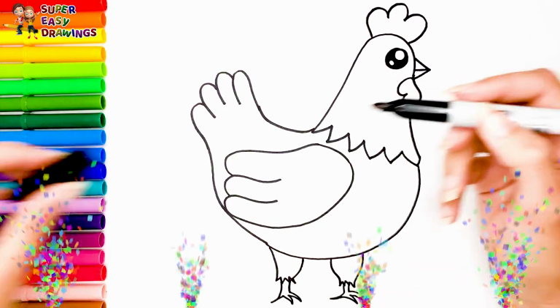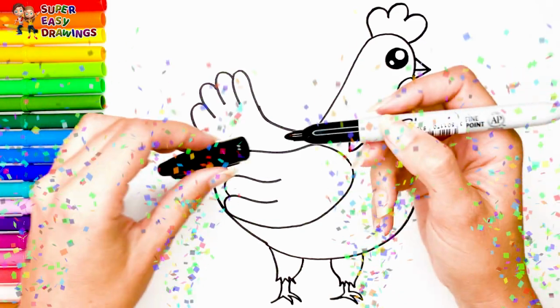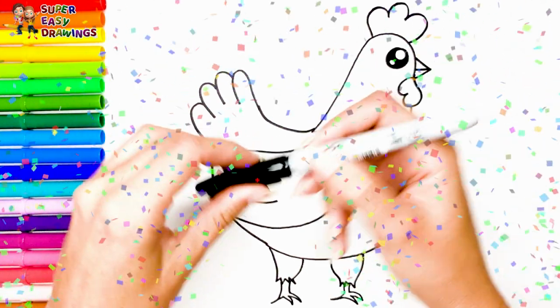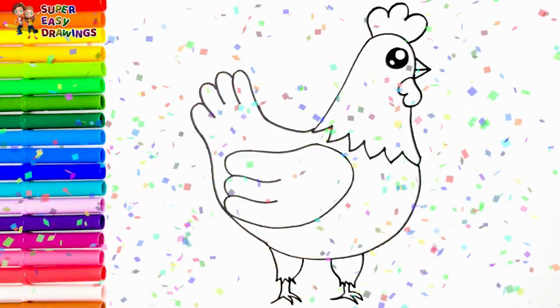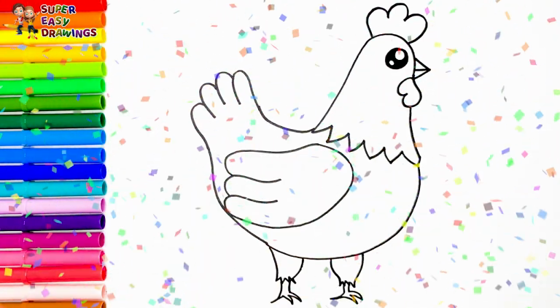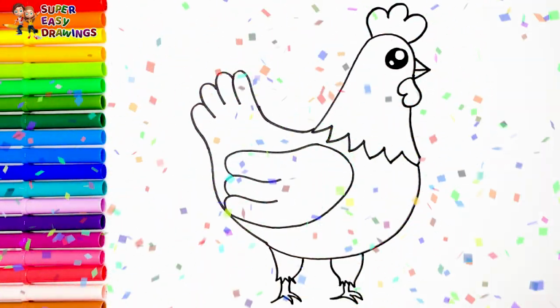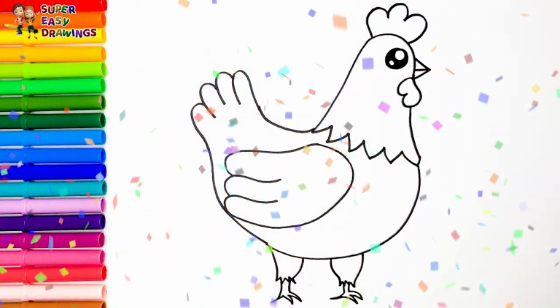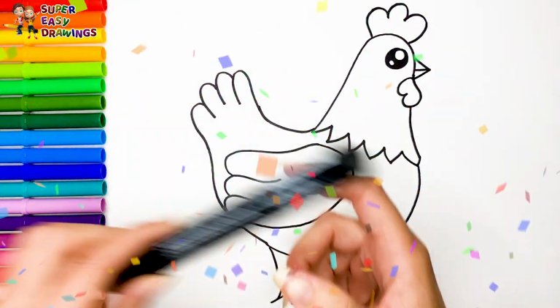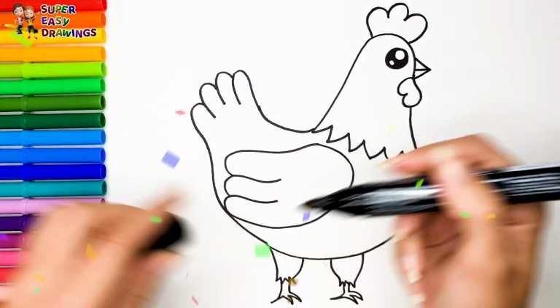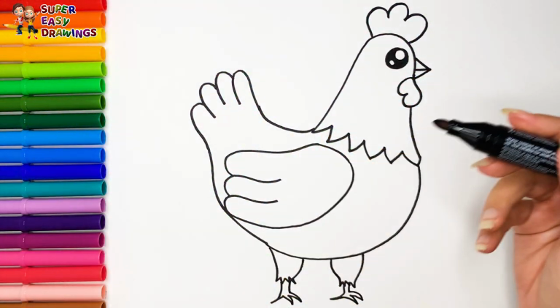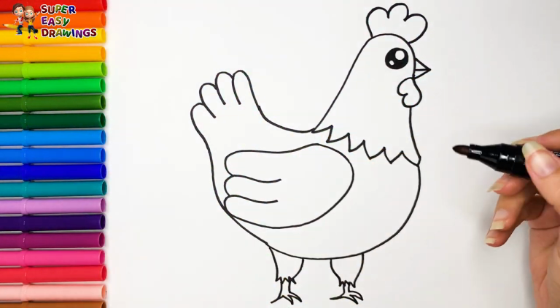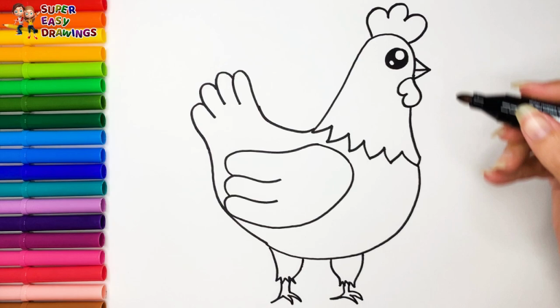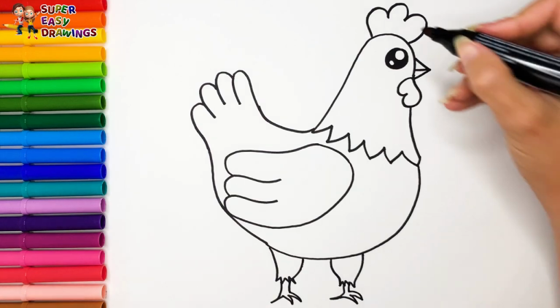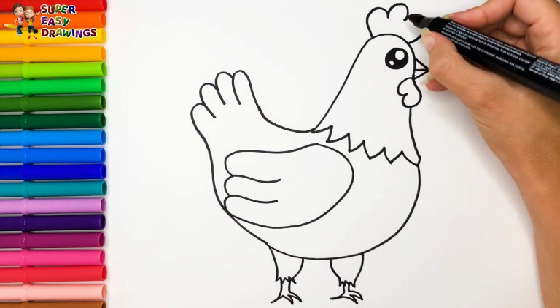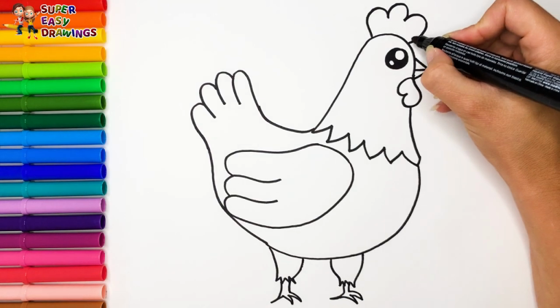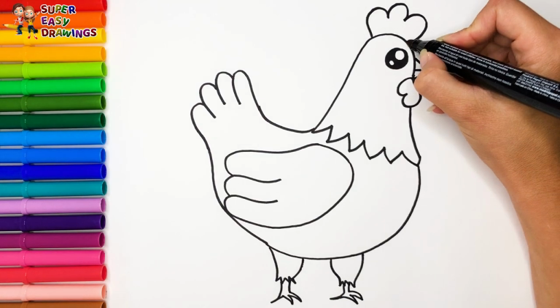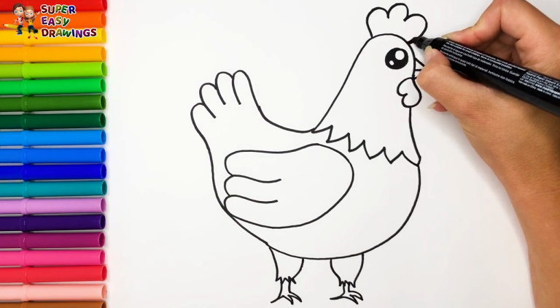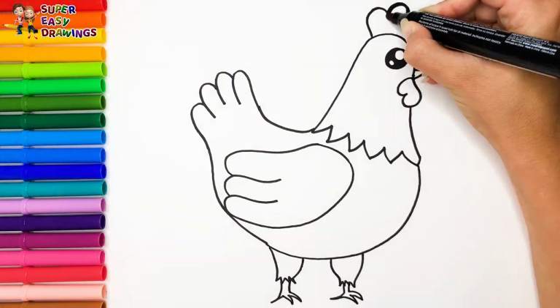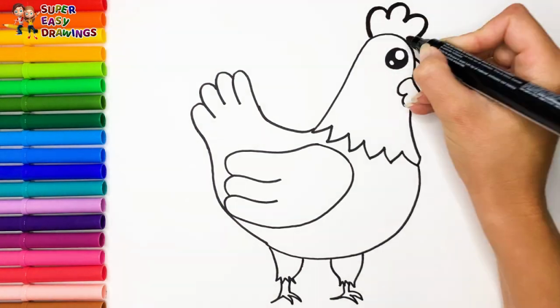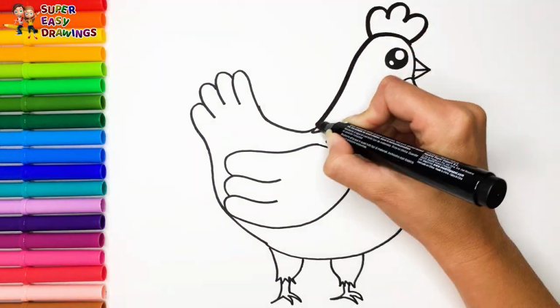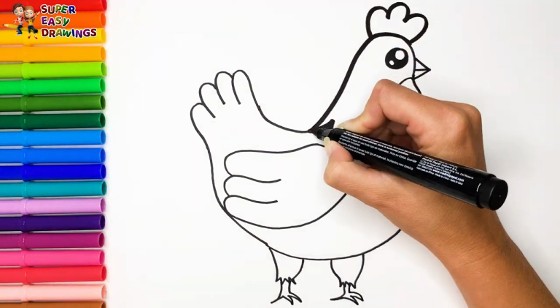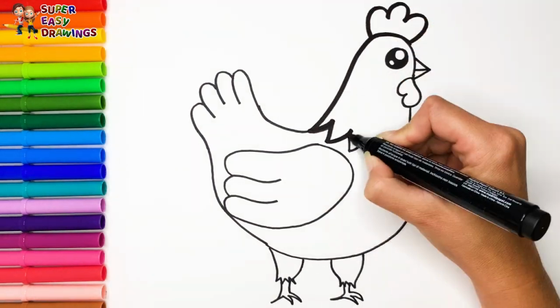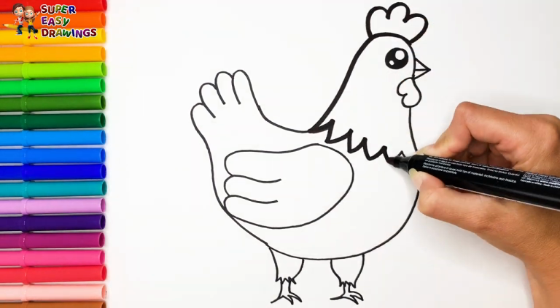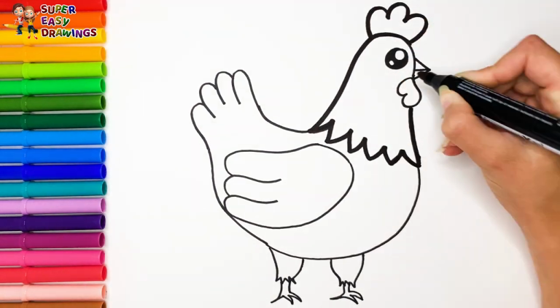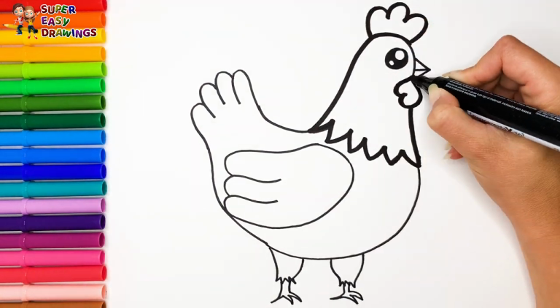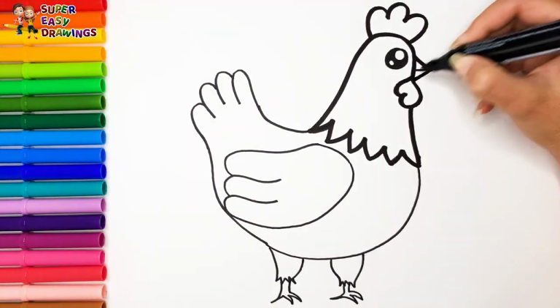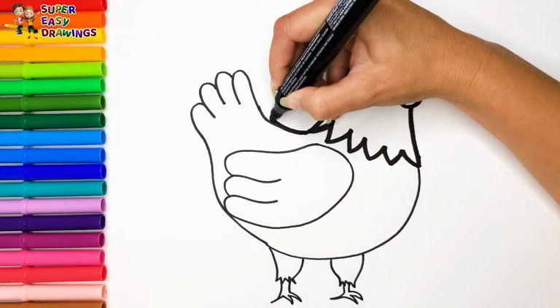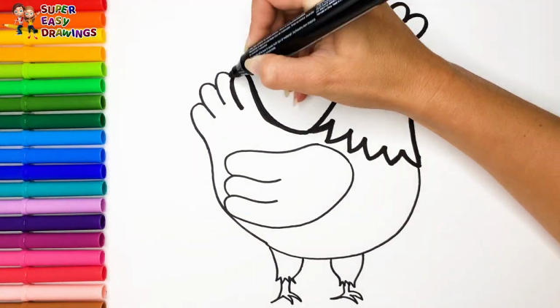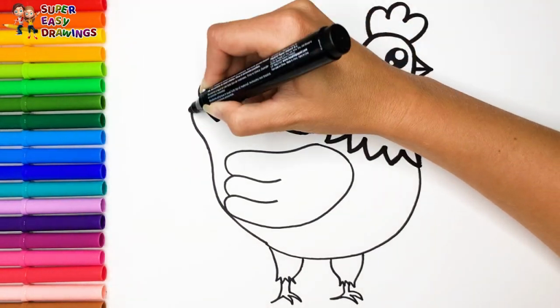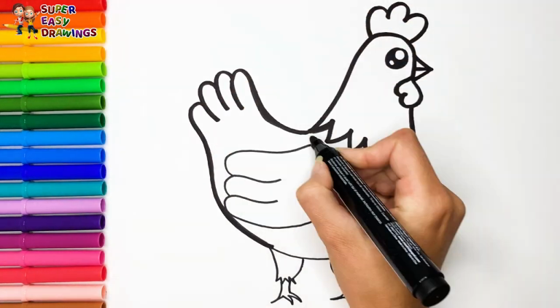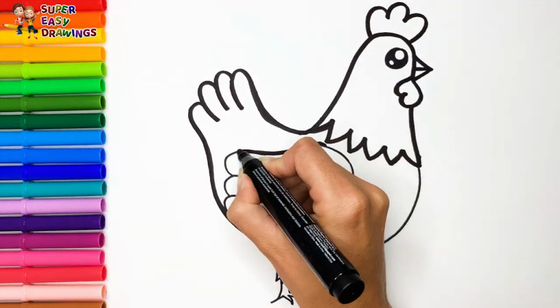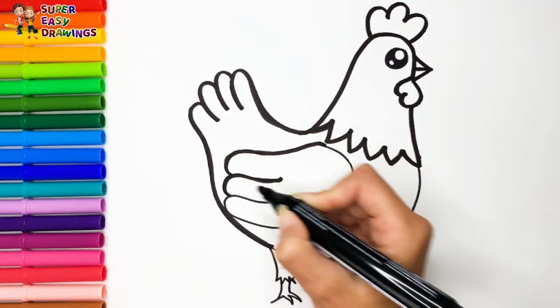Great job! Now I'm going to use this thick black marker to make this beautiful drawing more visible.